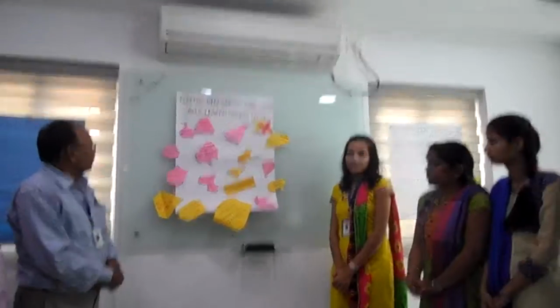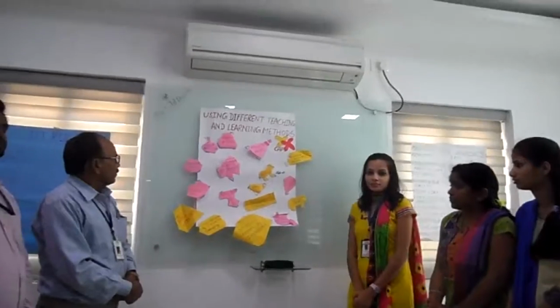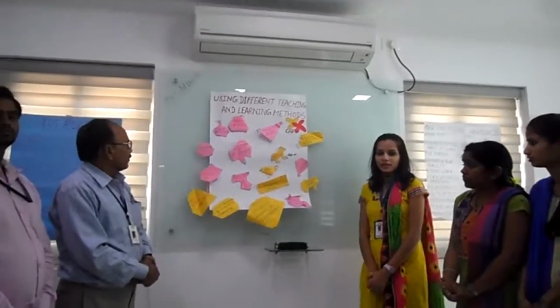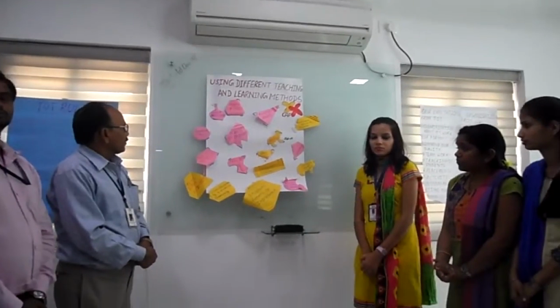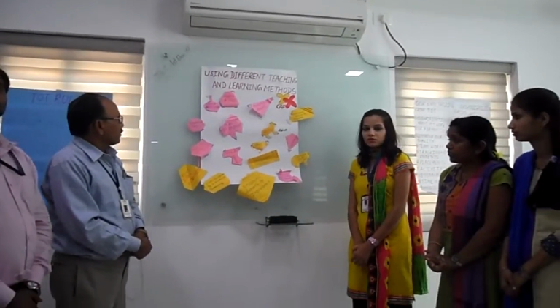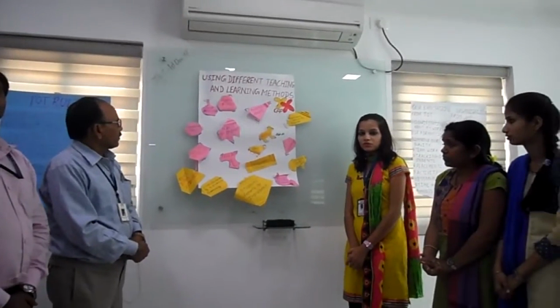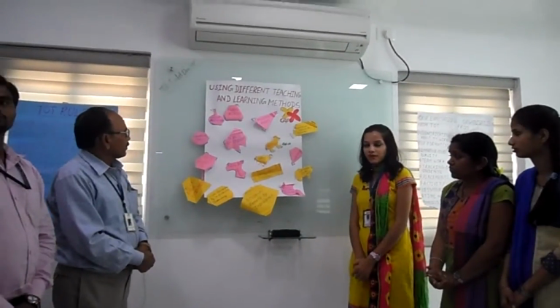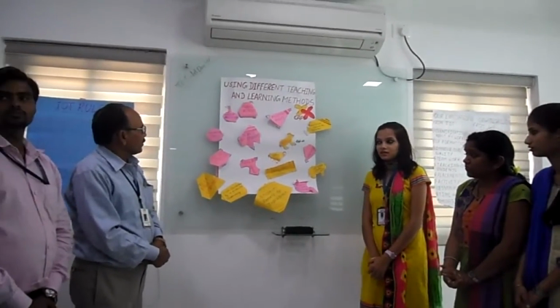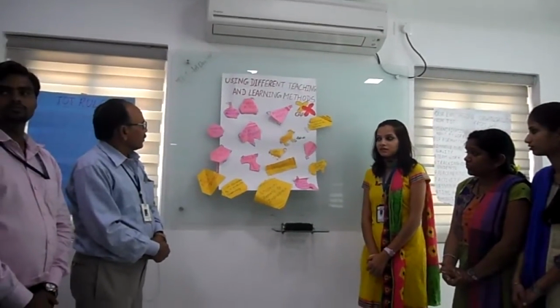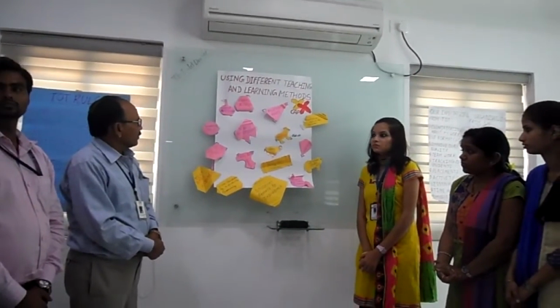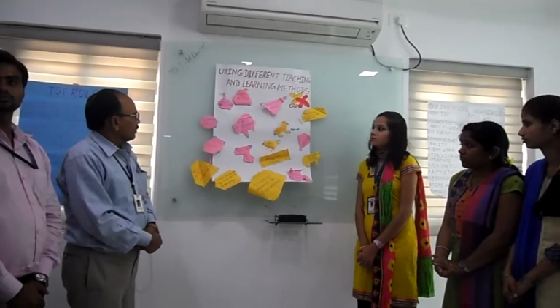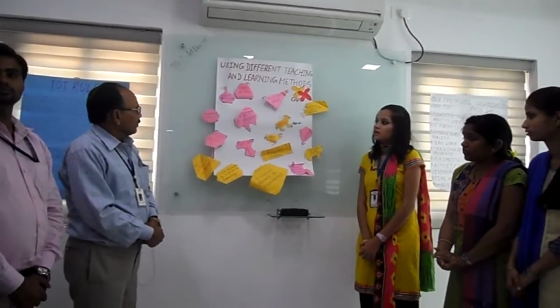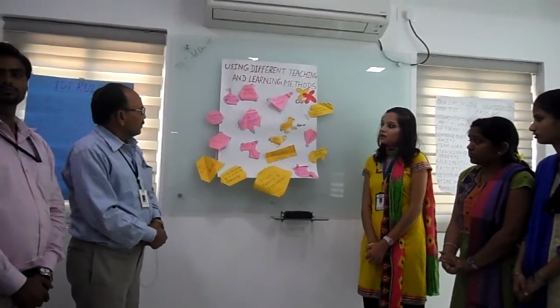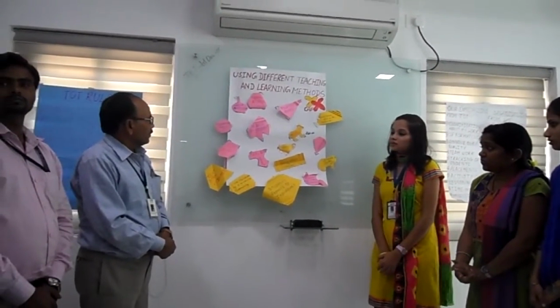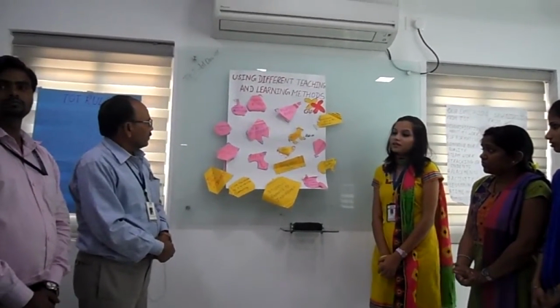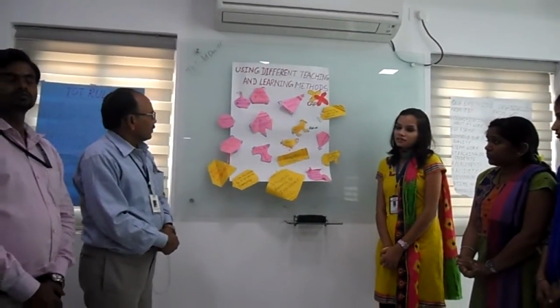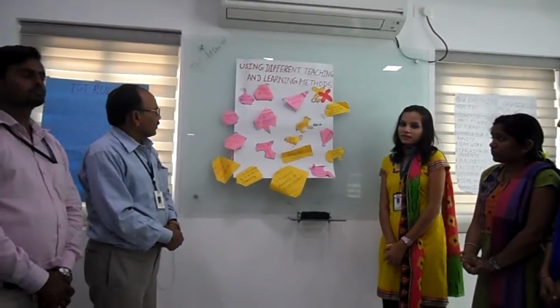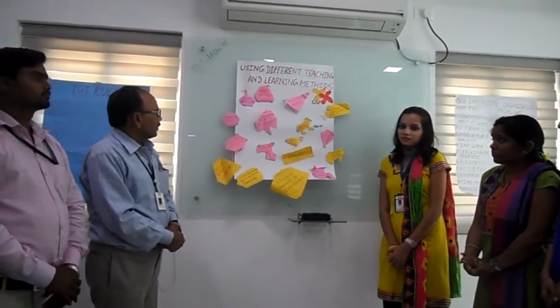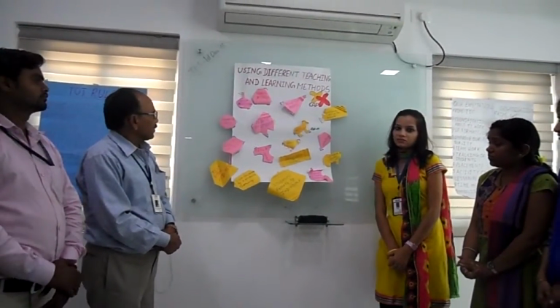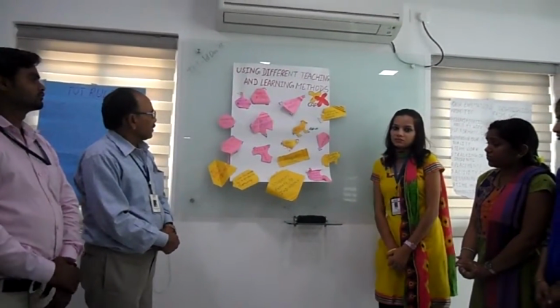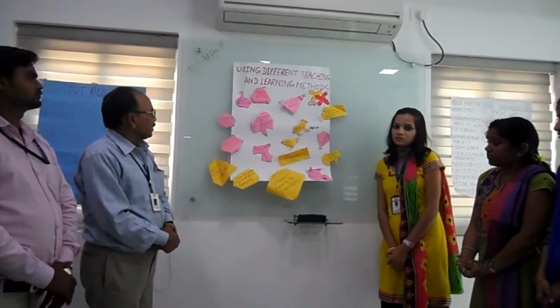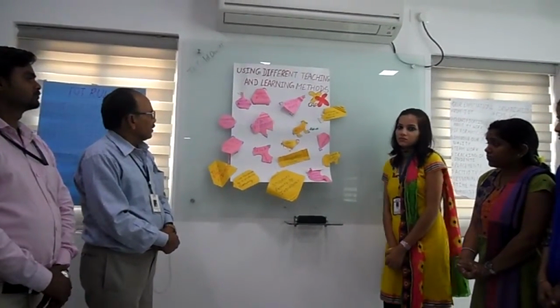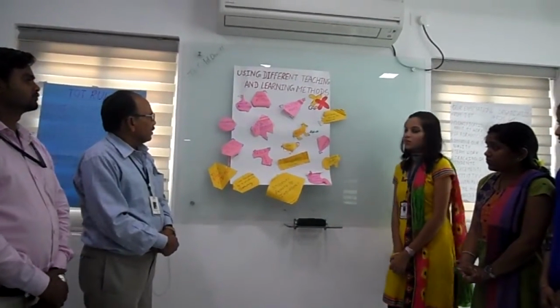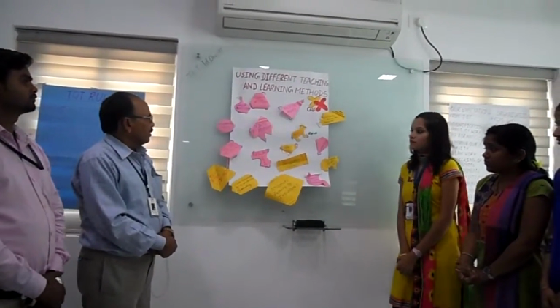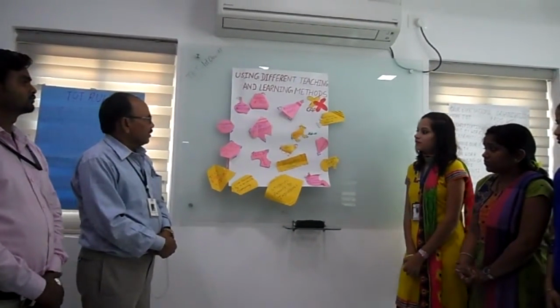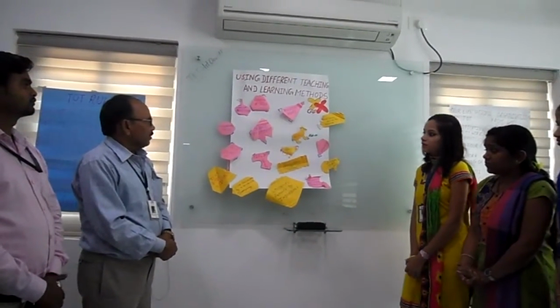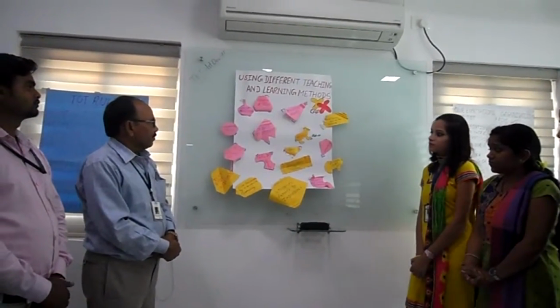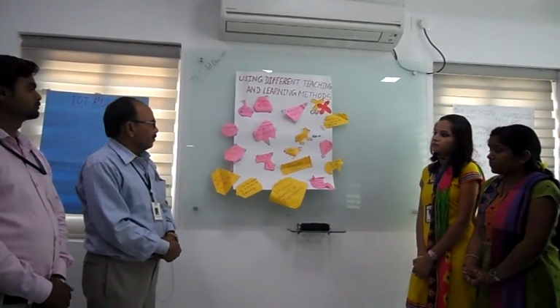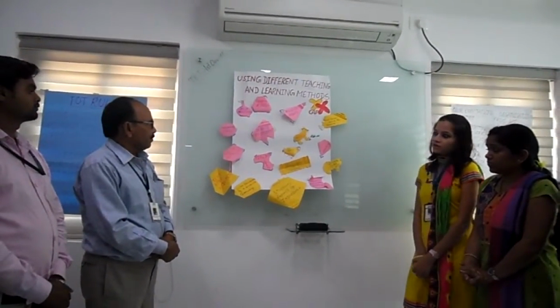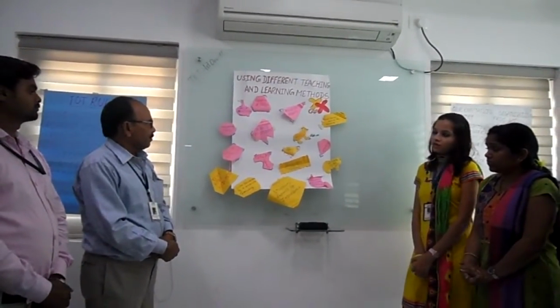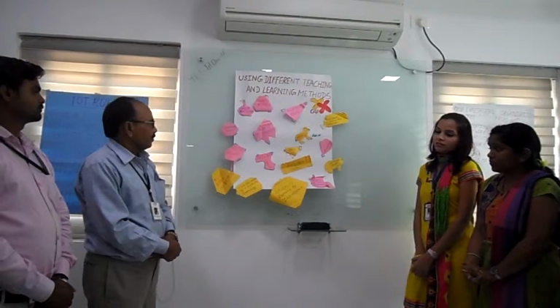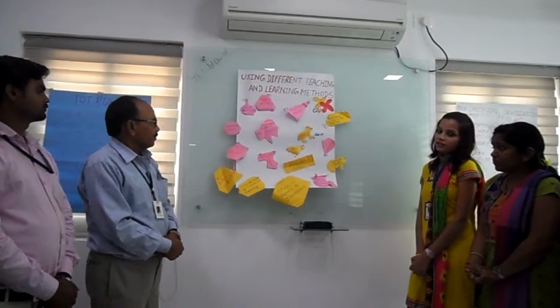Help them to make their English better, if they get better vocabulary.